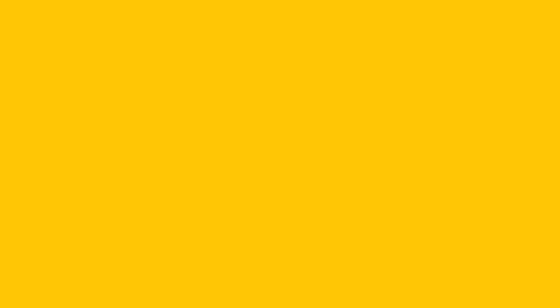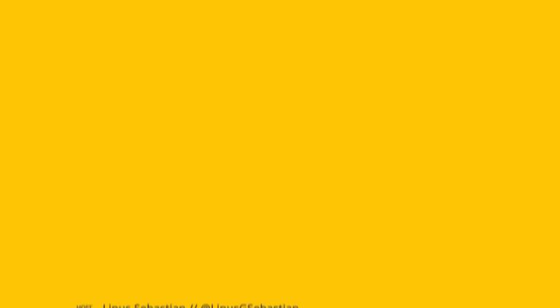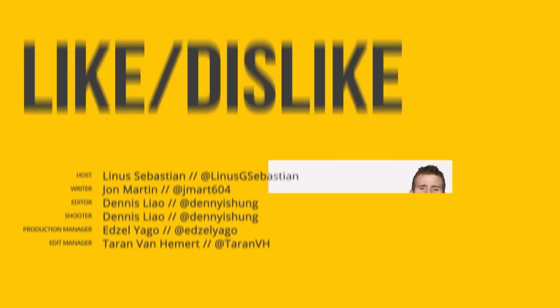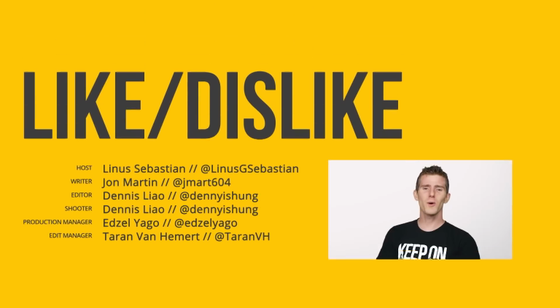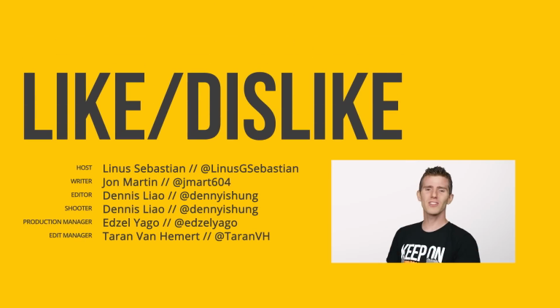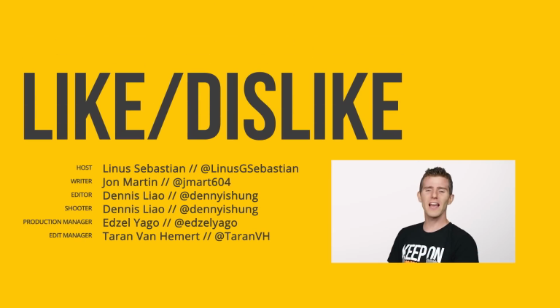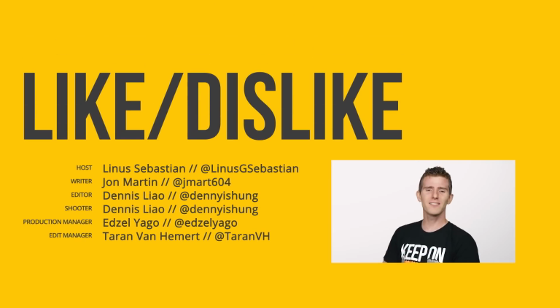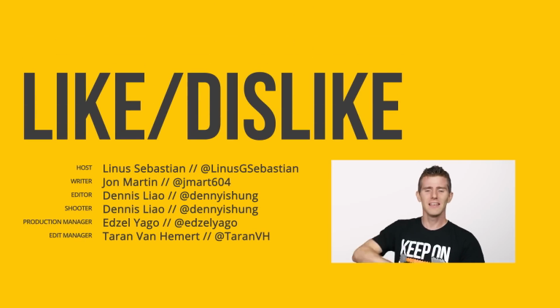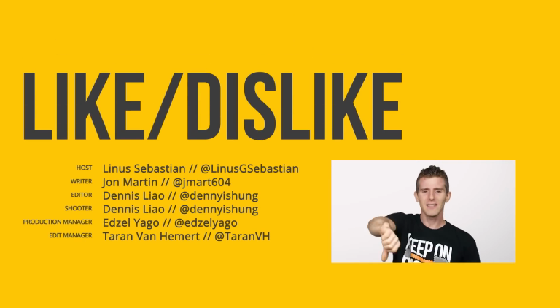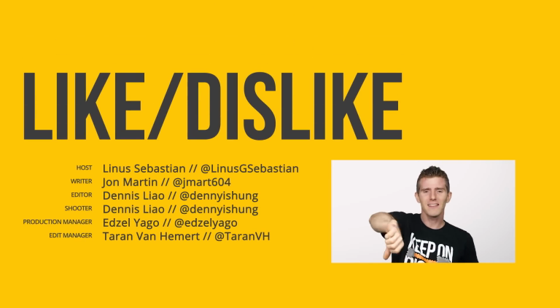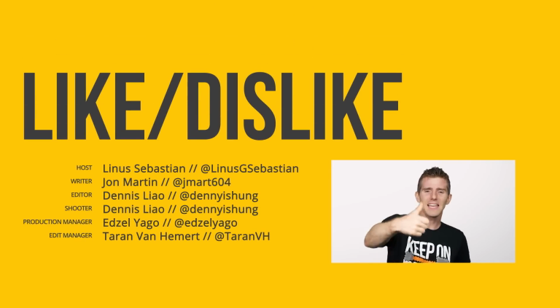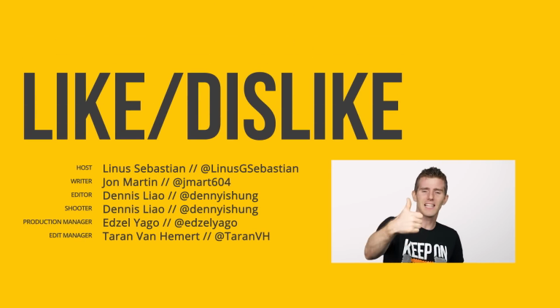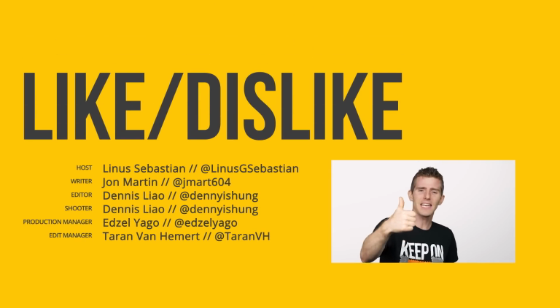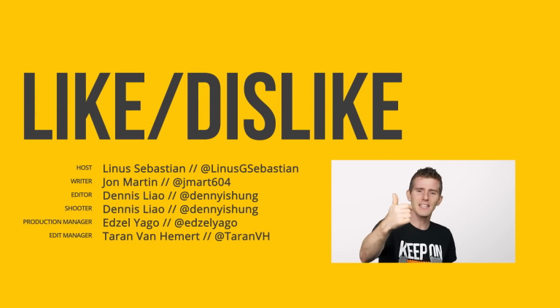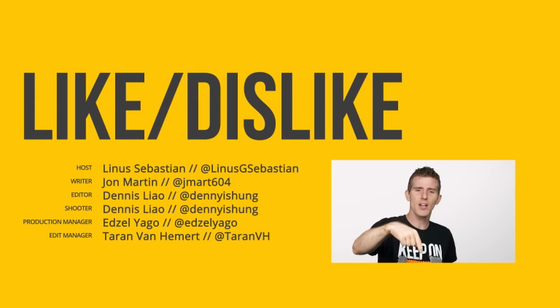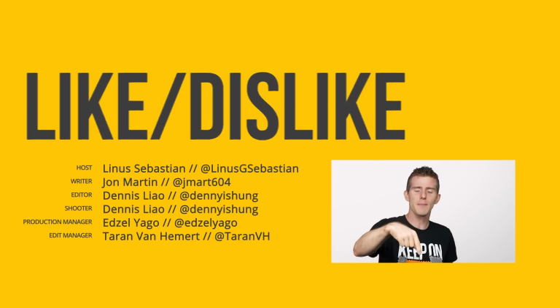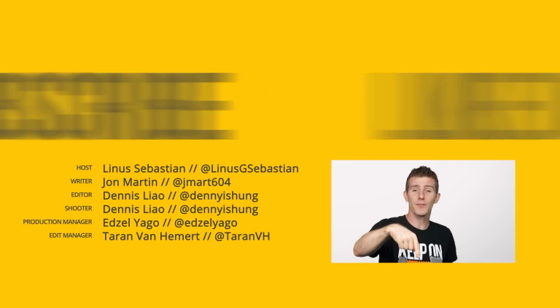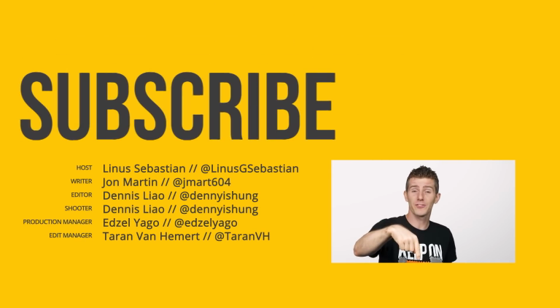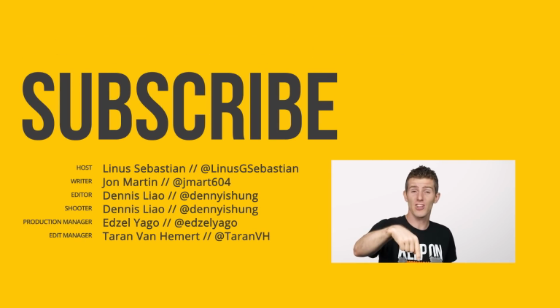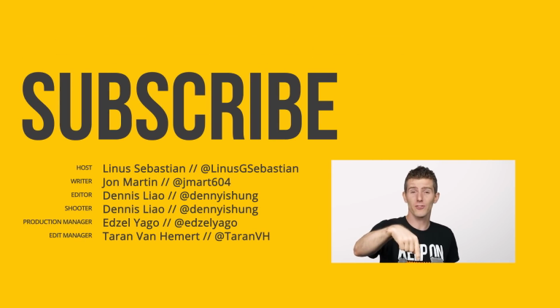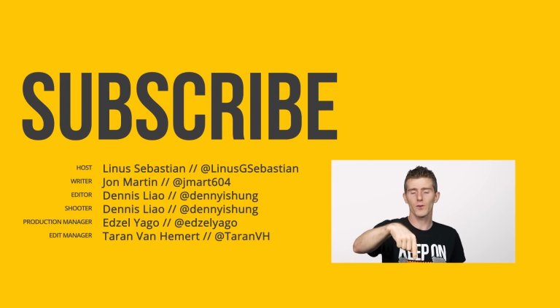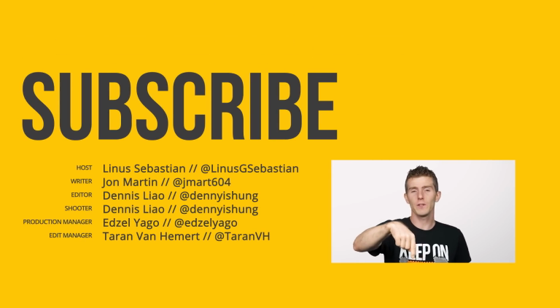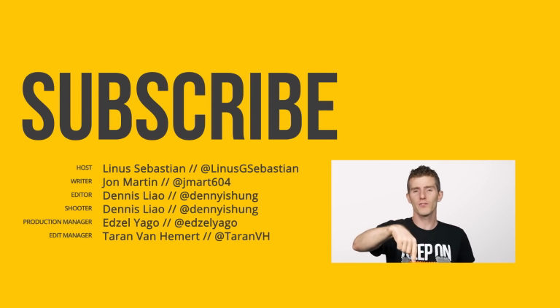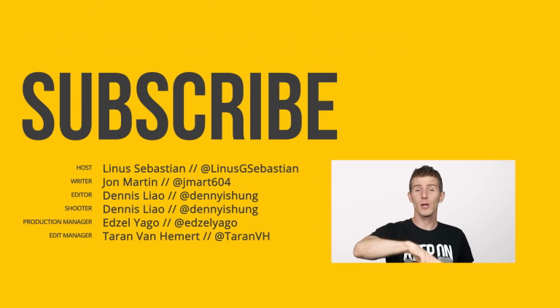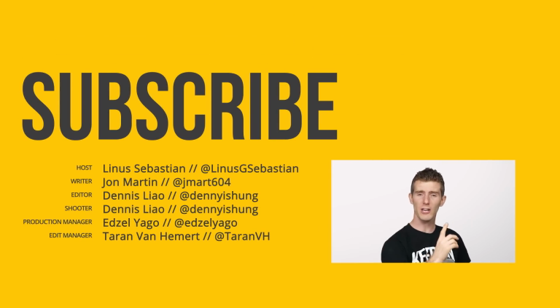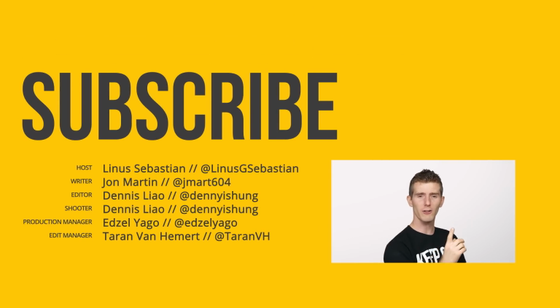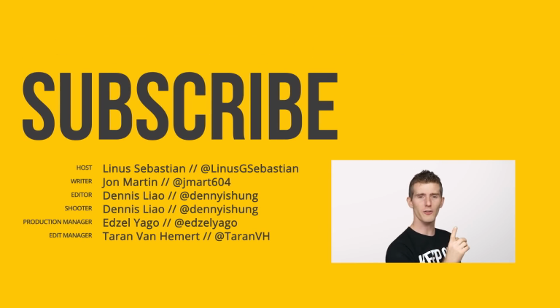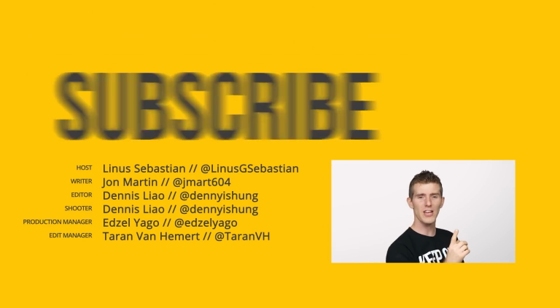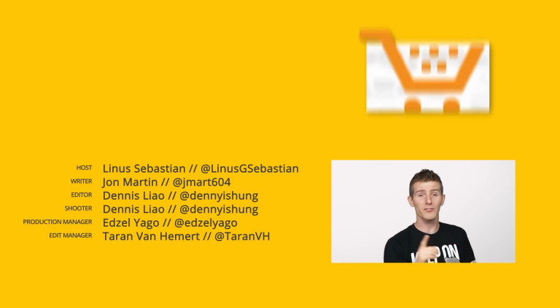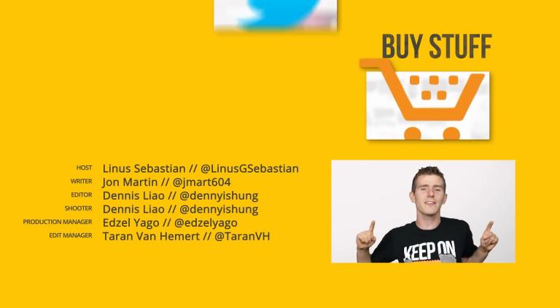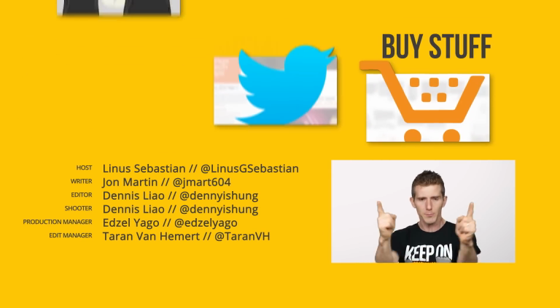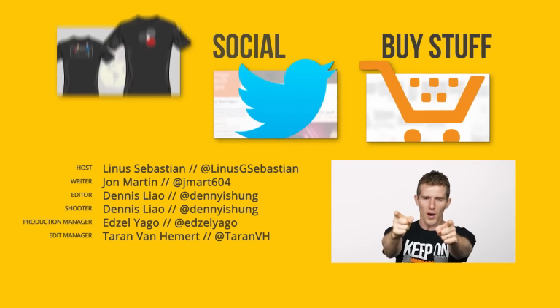Thanks for watching, guys. Like, dislike, leave a comment with a suggestion for a future video, check out our other channels, and subscribe.